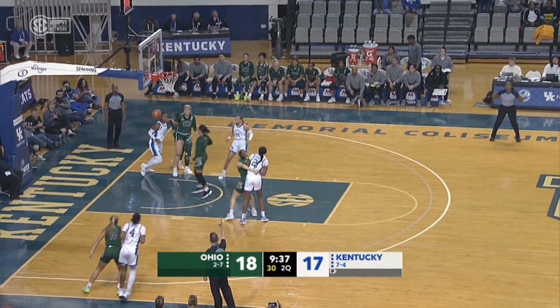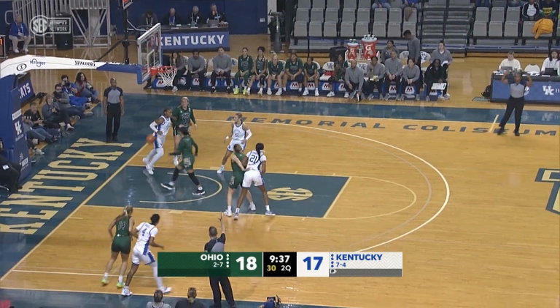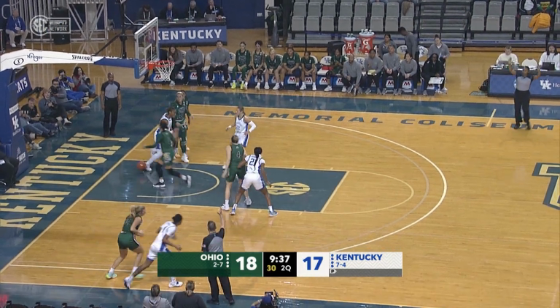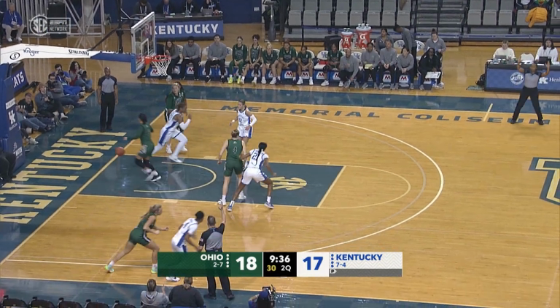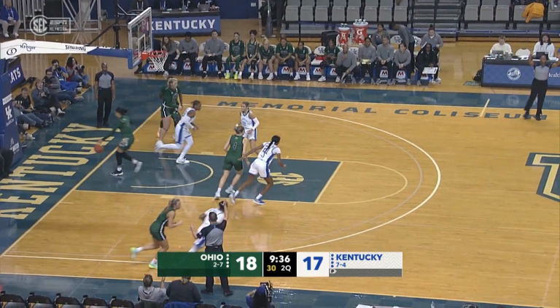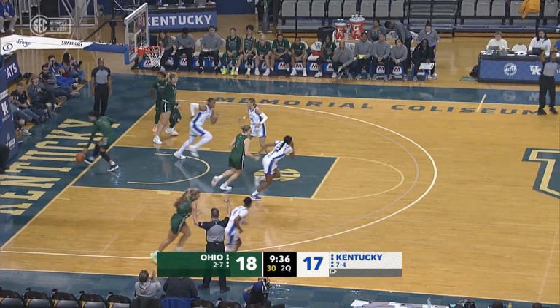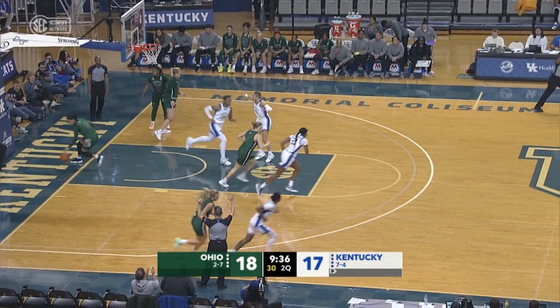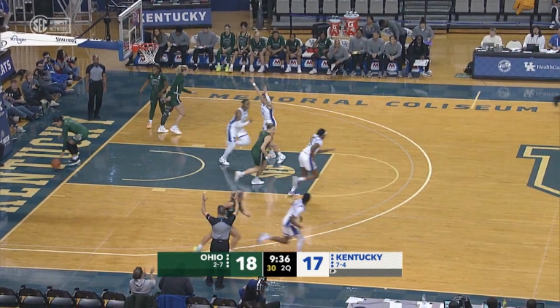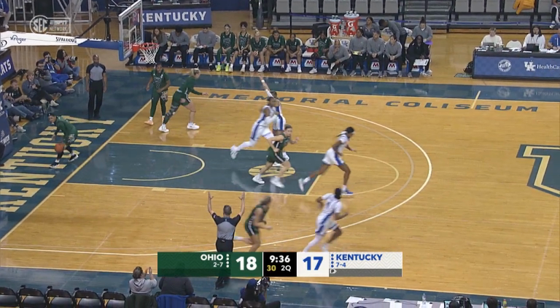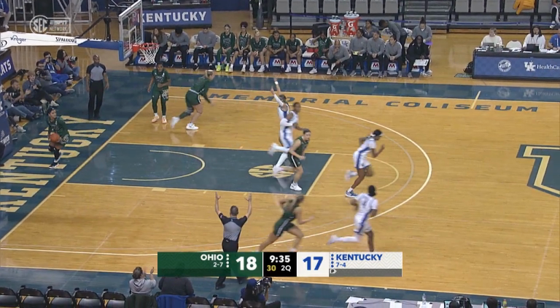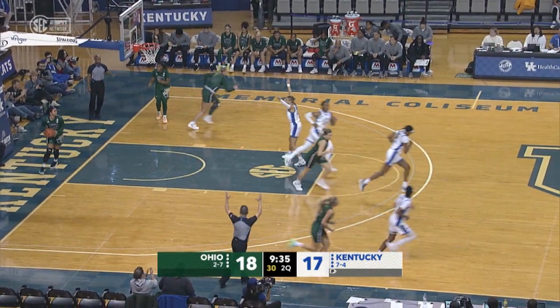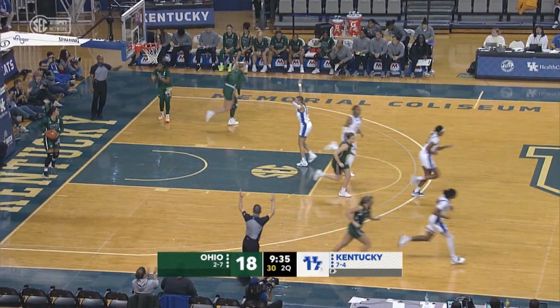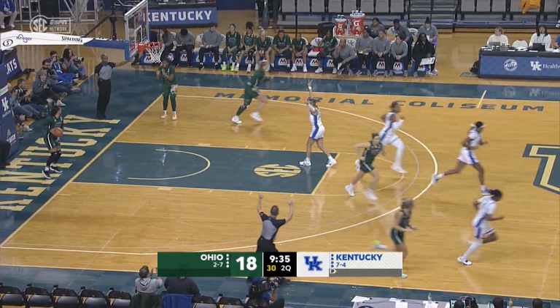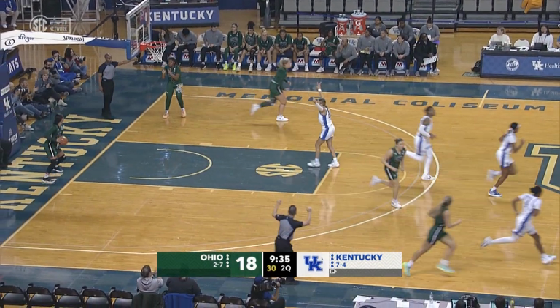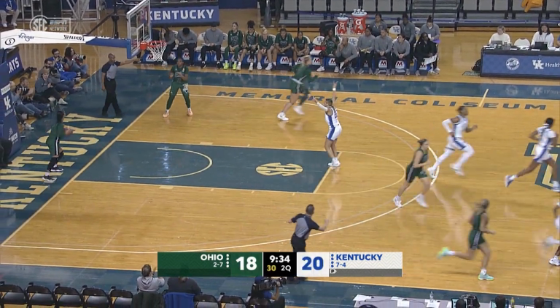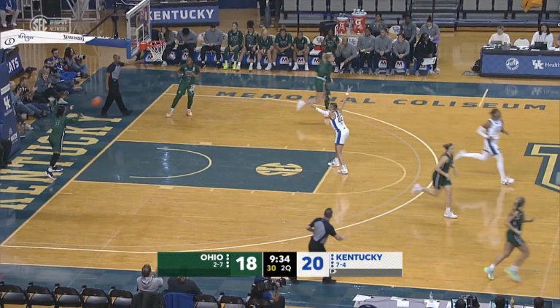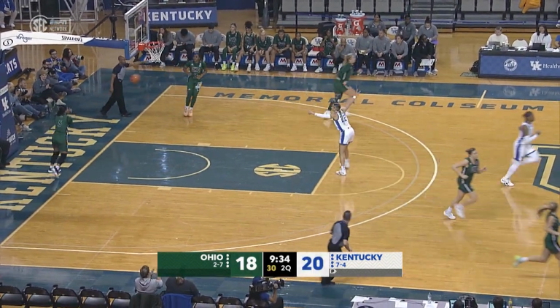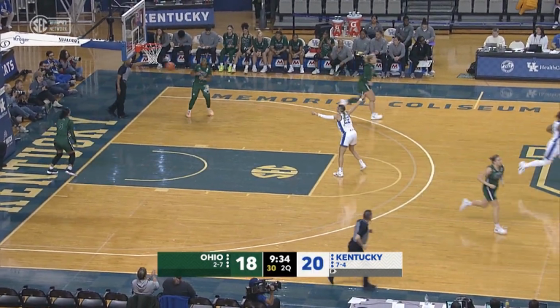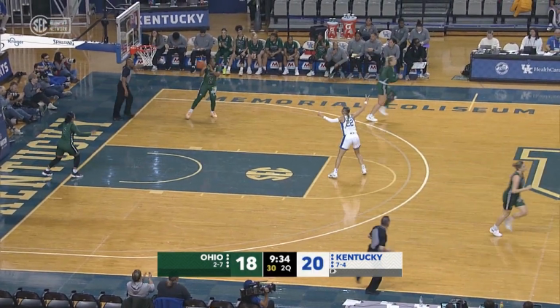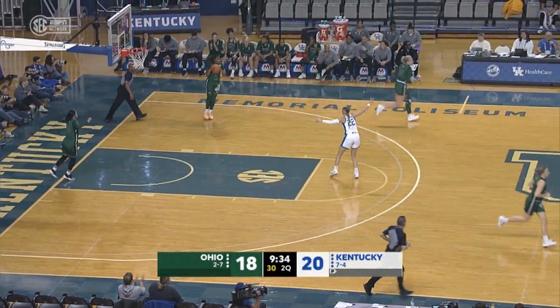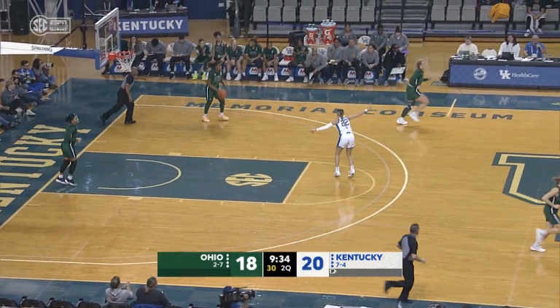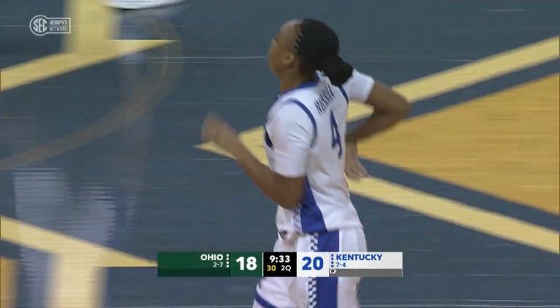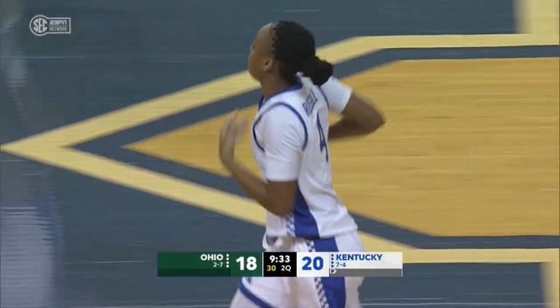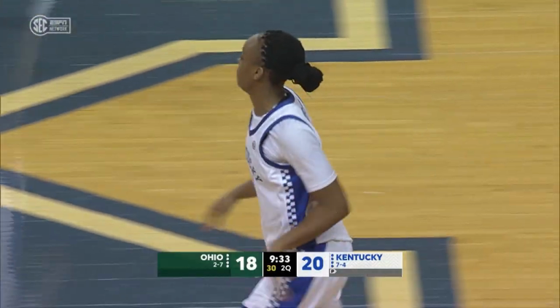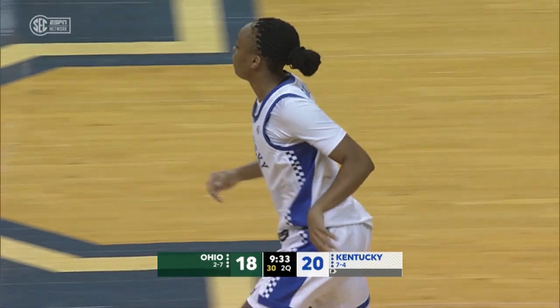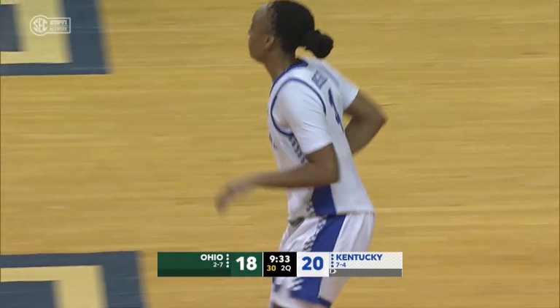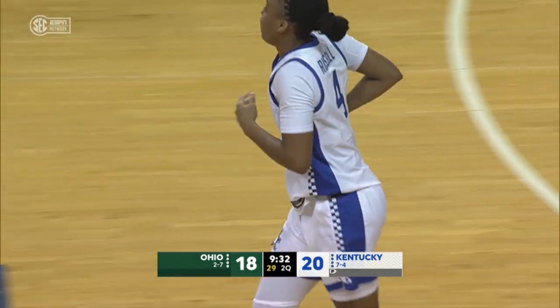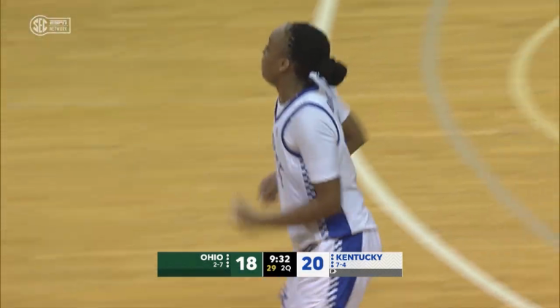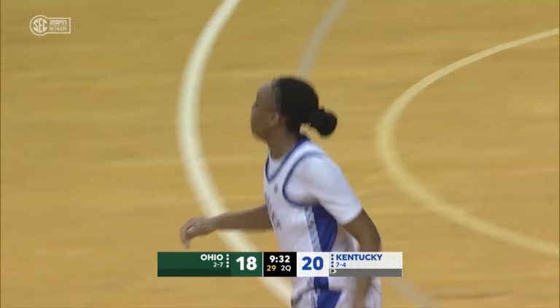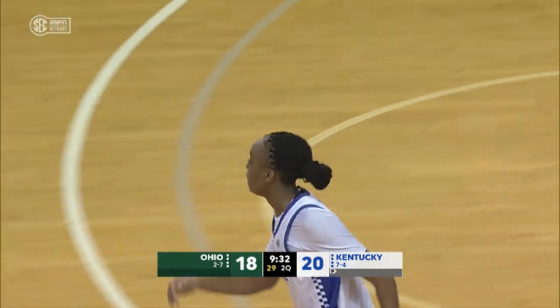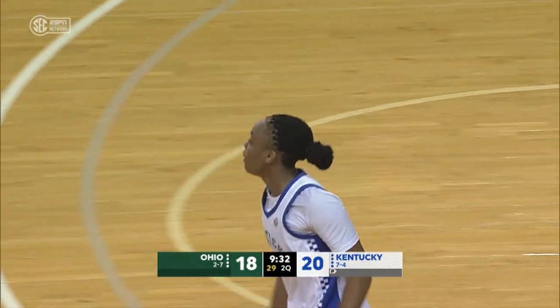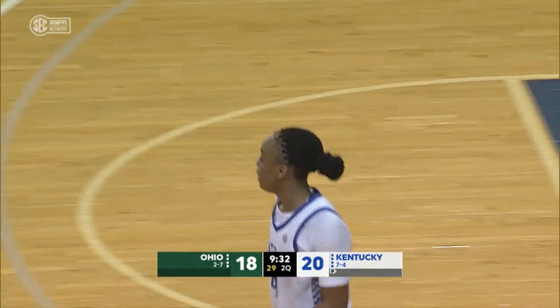And India Russell finally hits a three for the Wildcats. Take the top off that bucket.